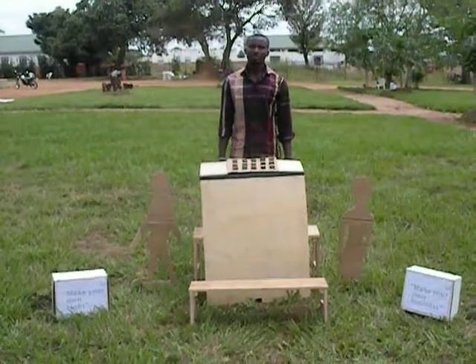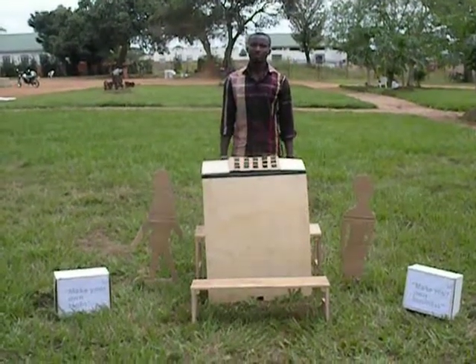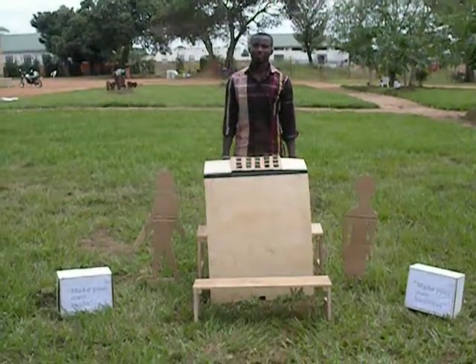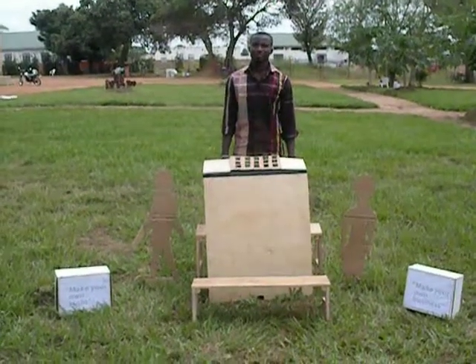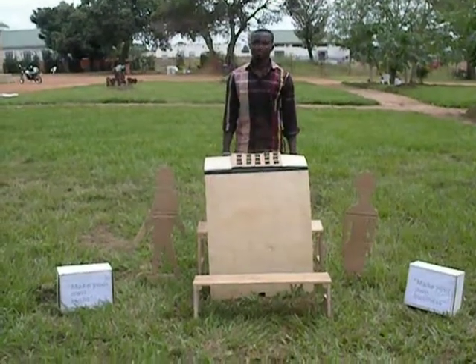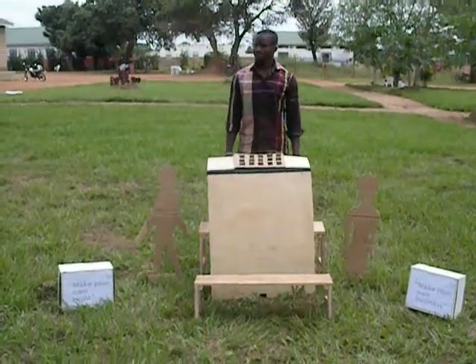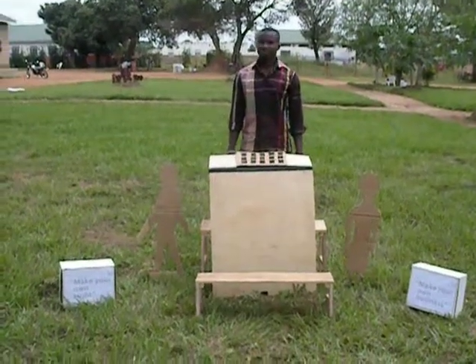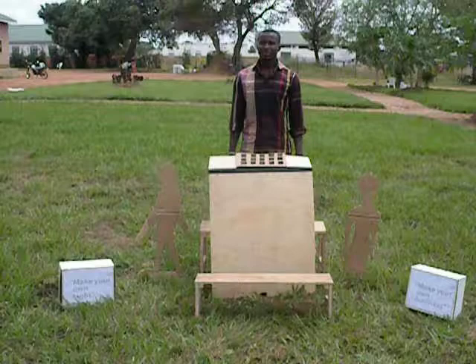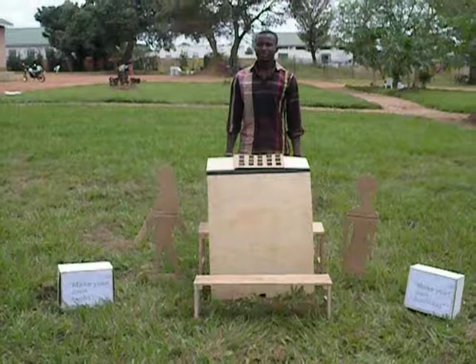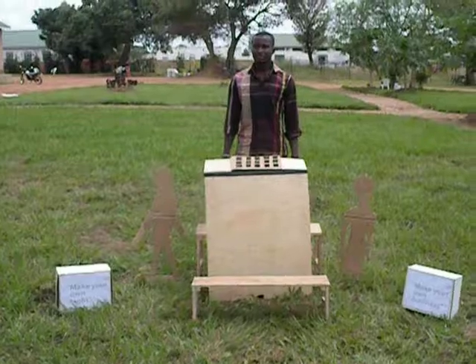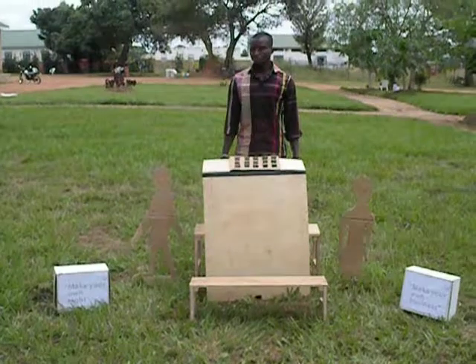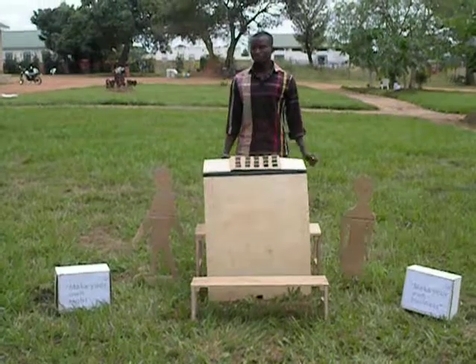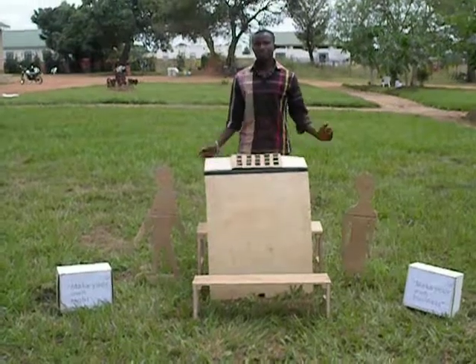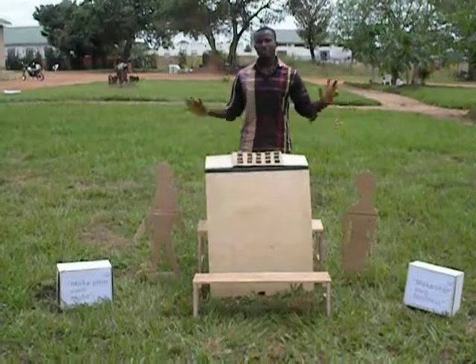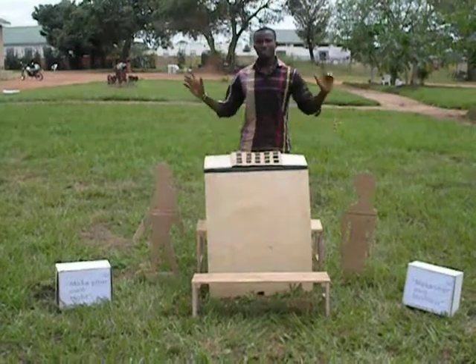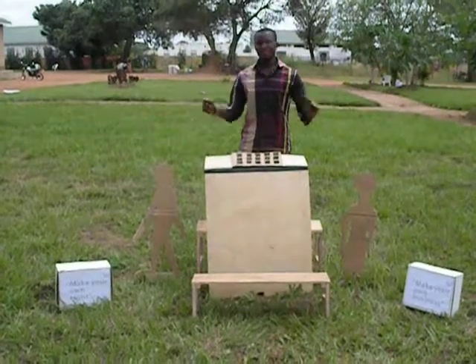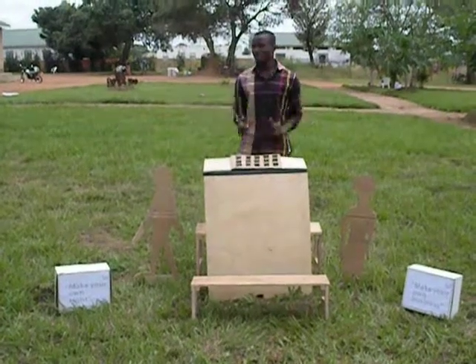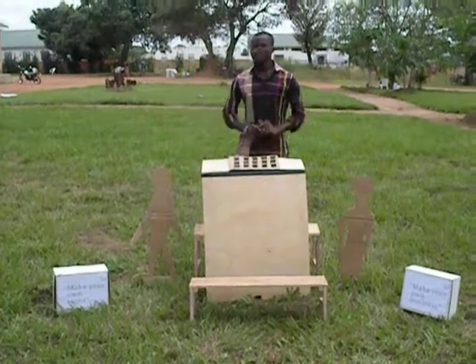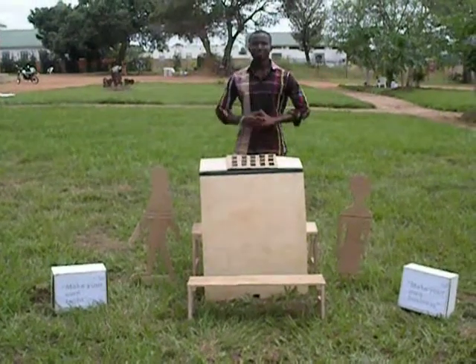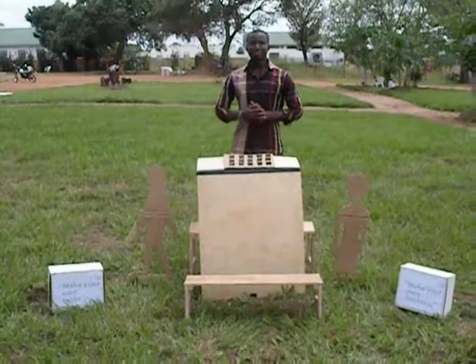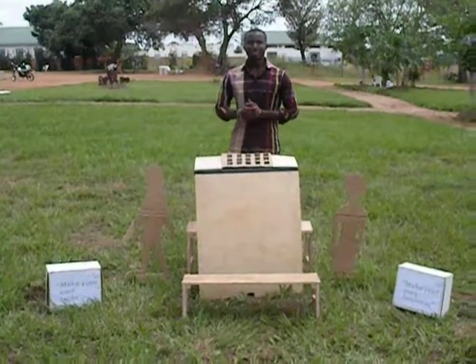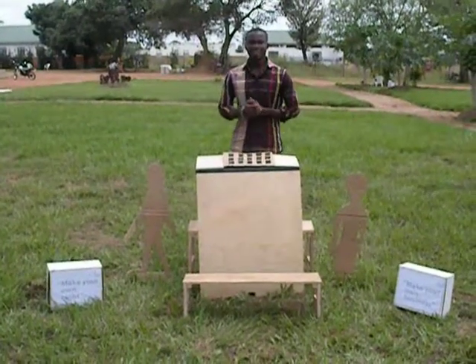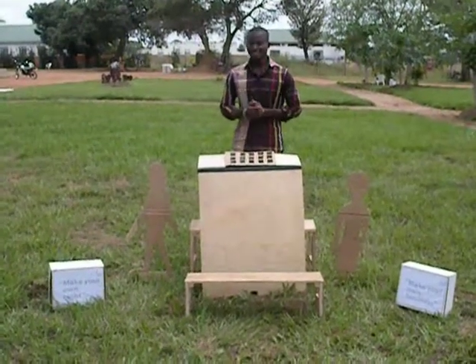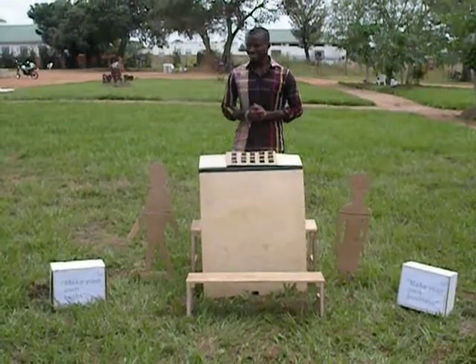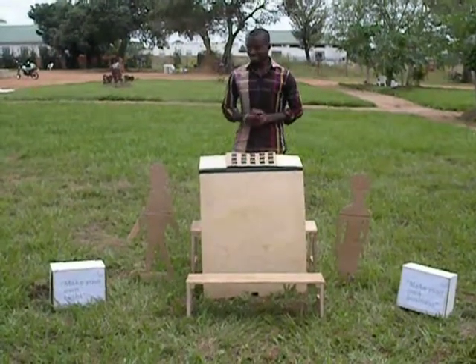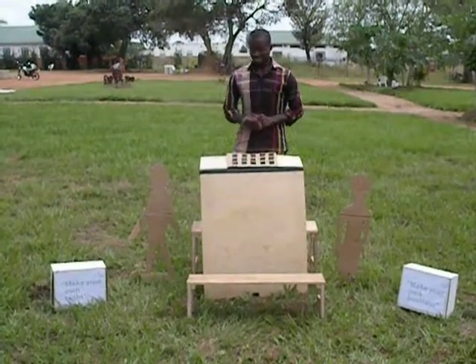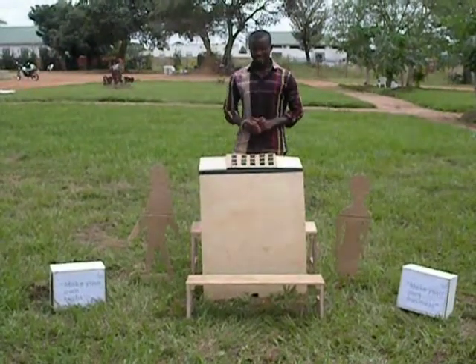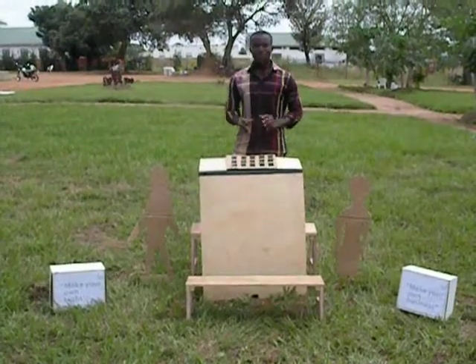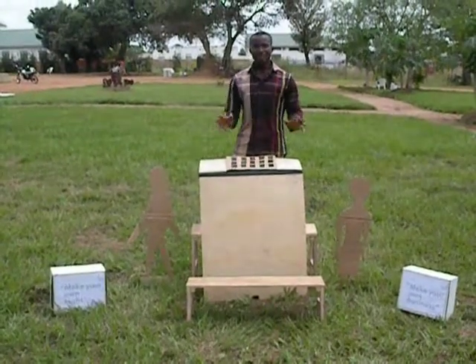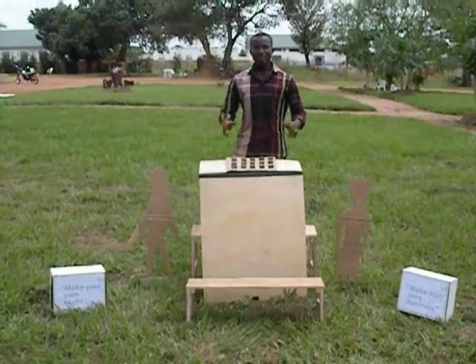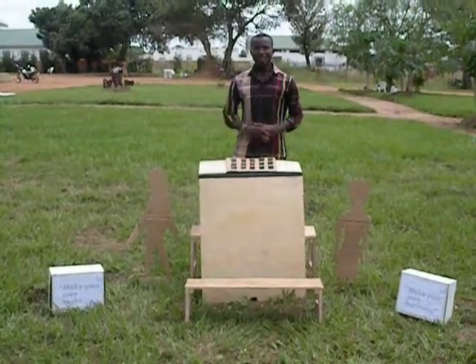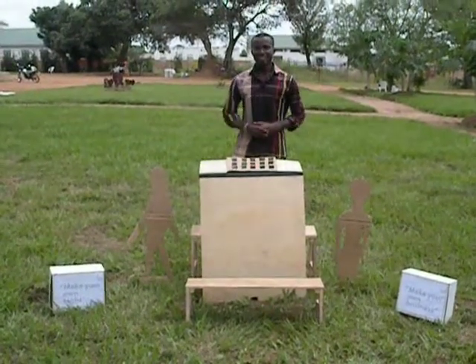Hello. Once again, my name is Mensah, and you are welcome back.